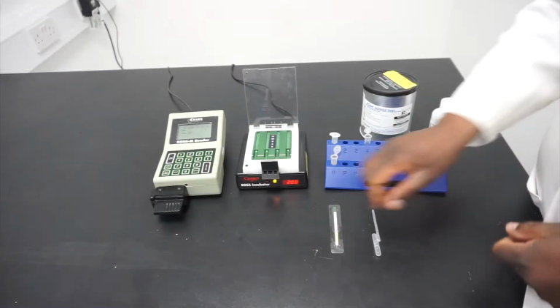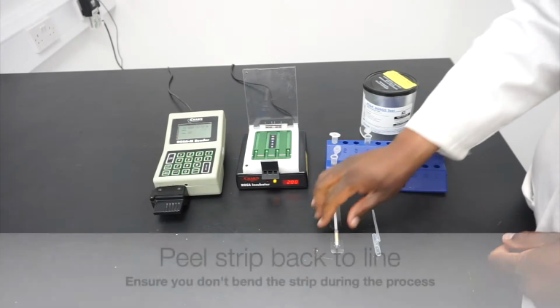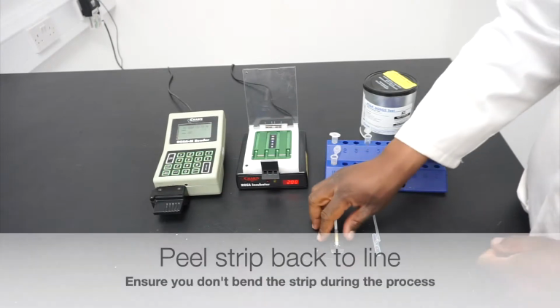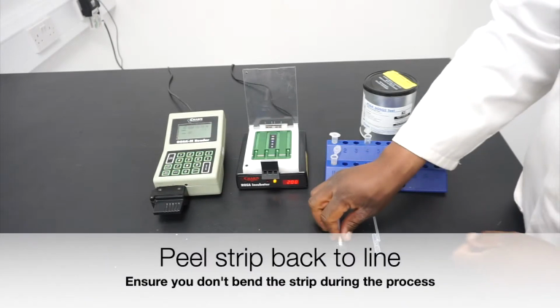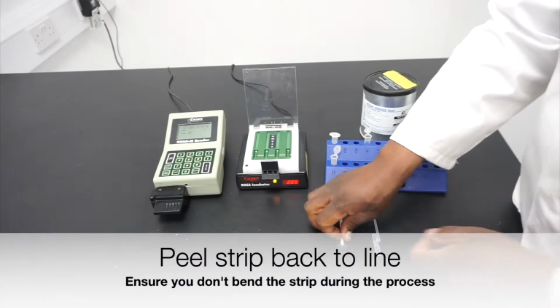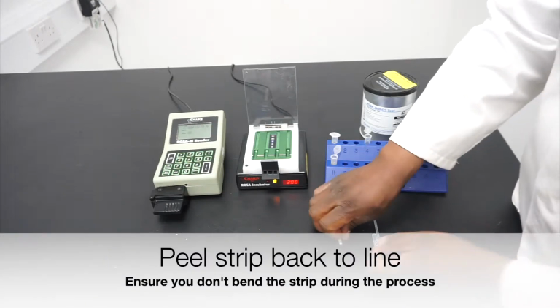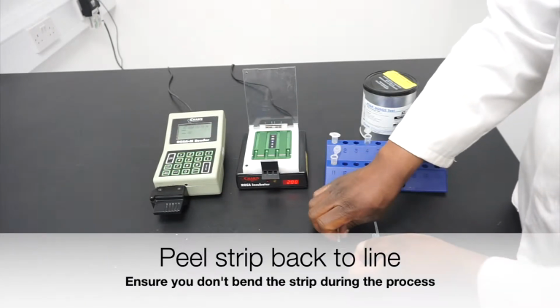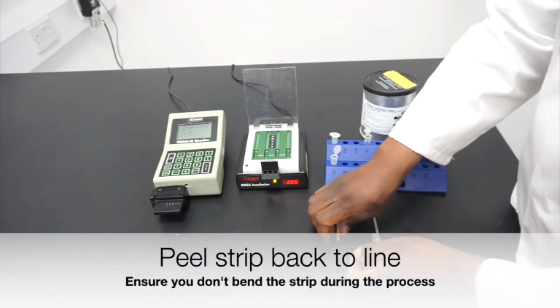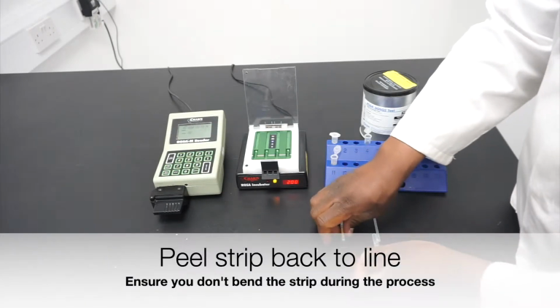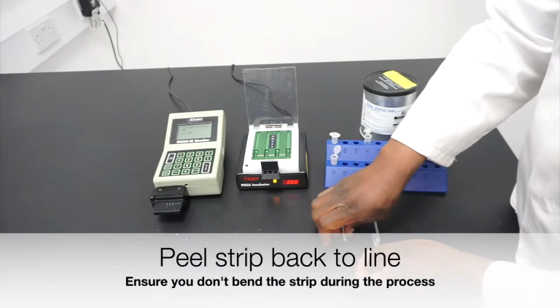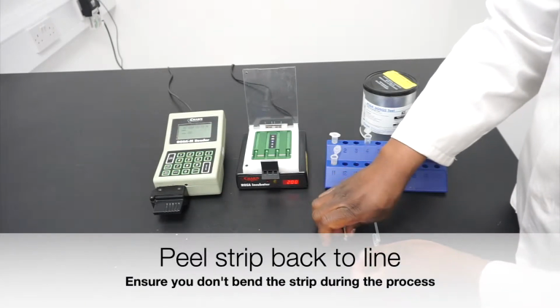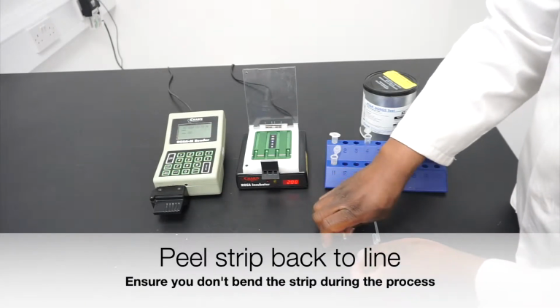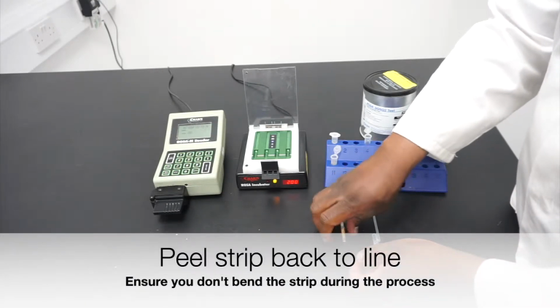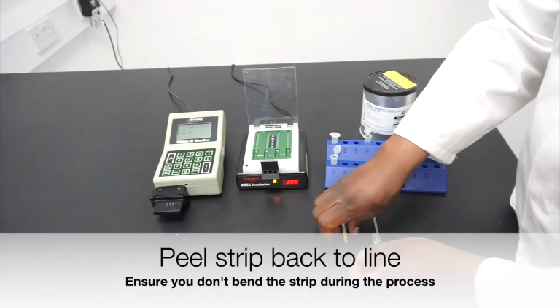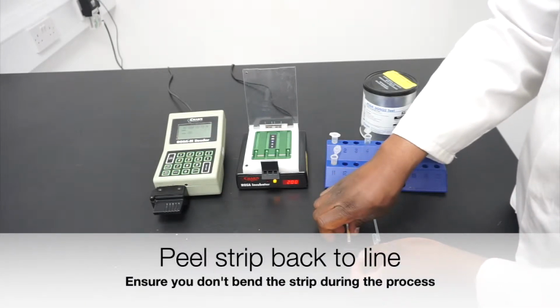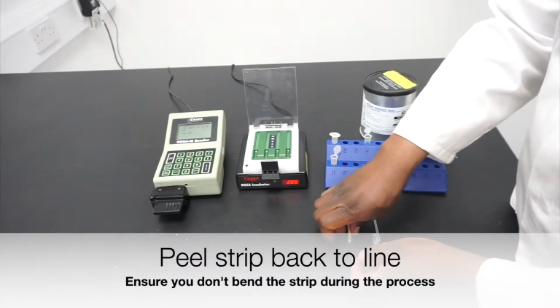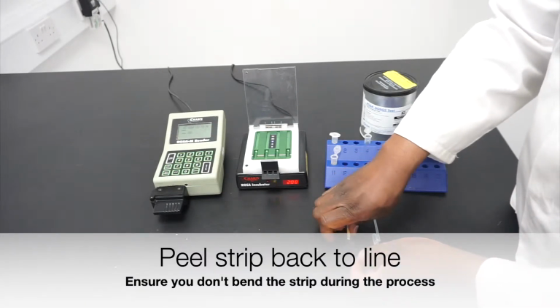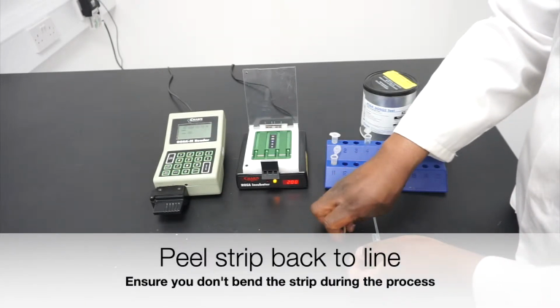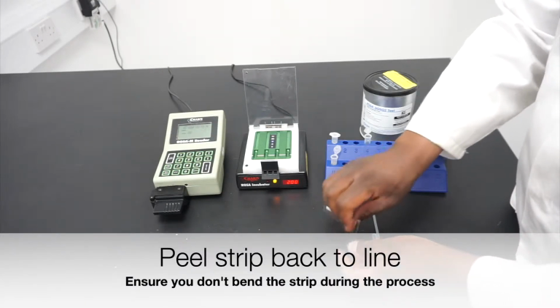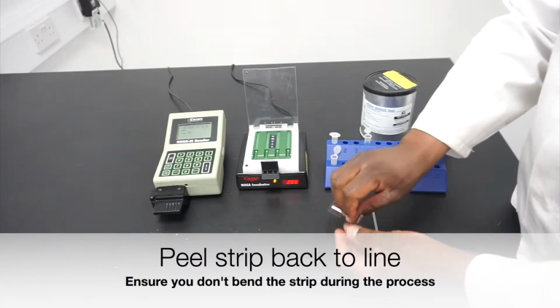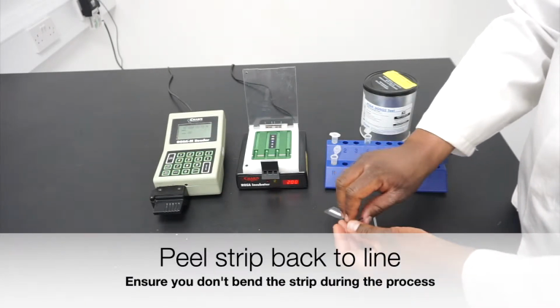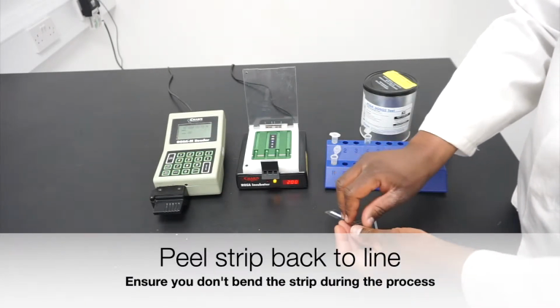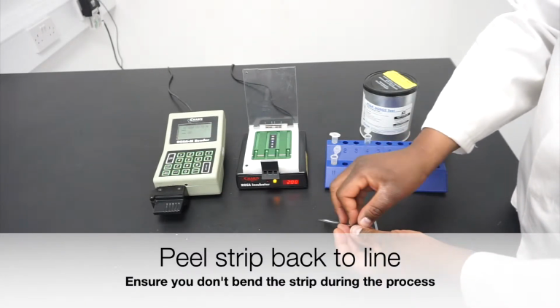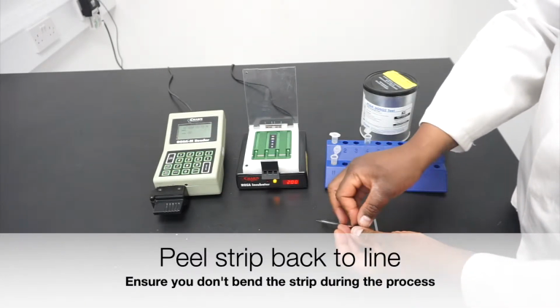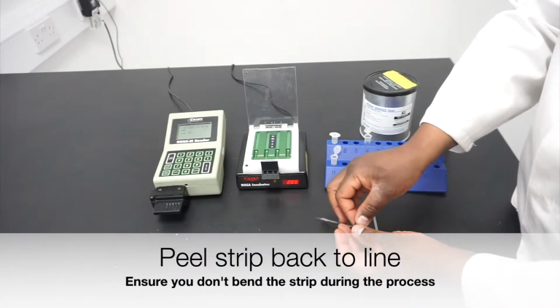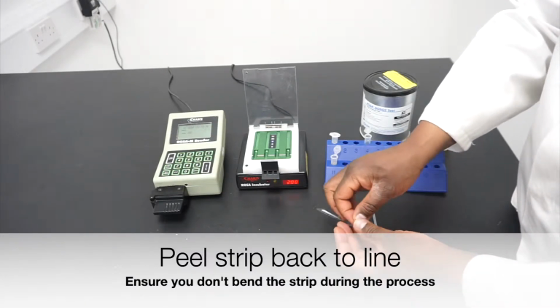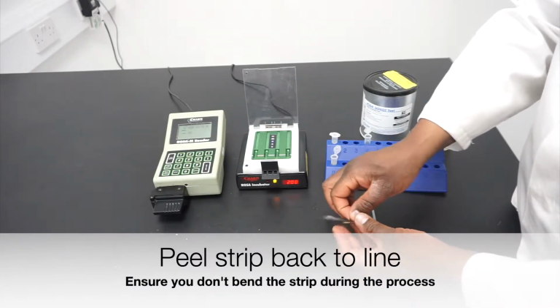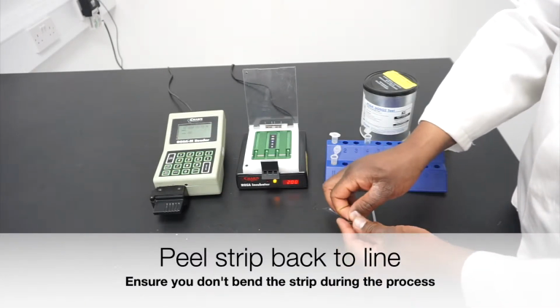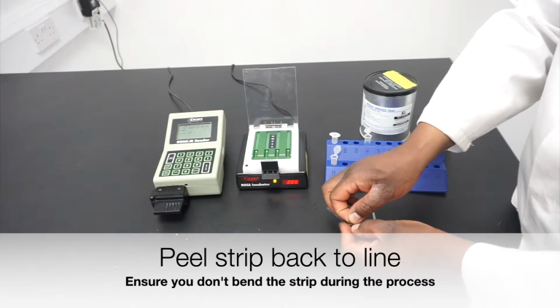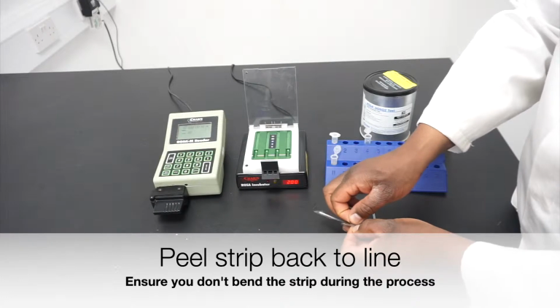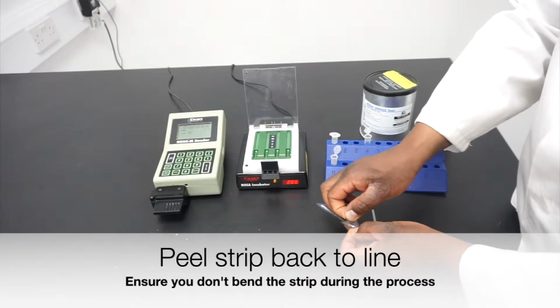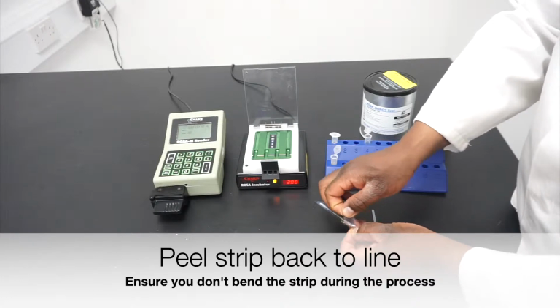Carefully peel the strip tape to the marked point, ensuring that you do not bend the test strip.